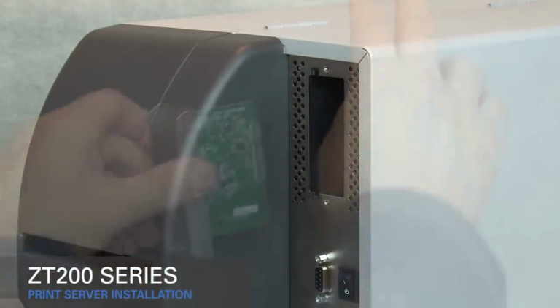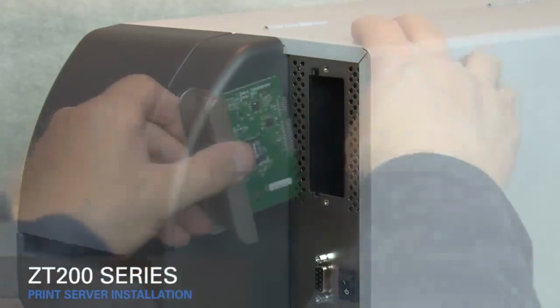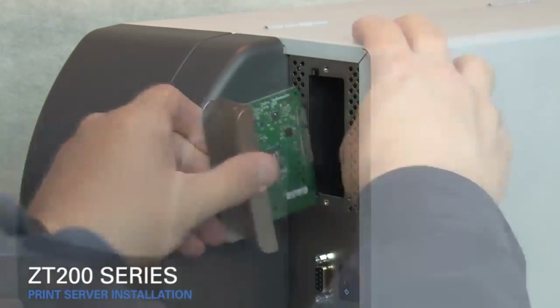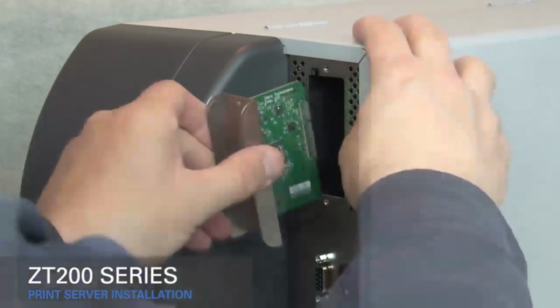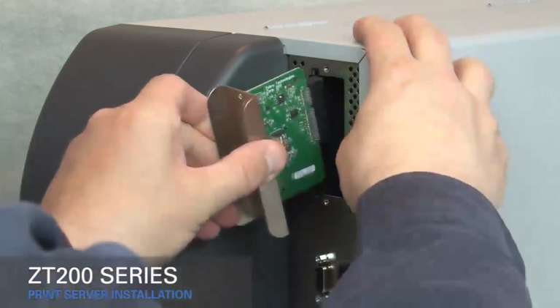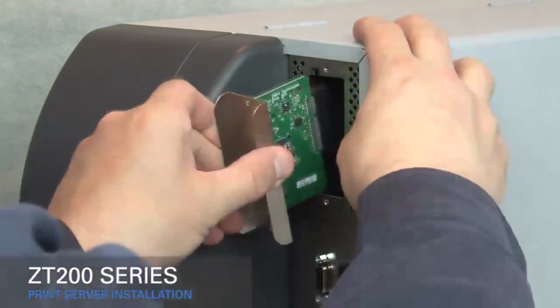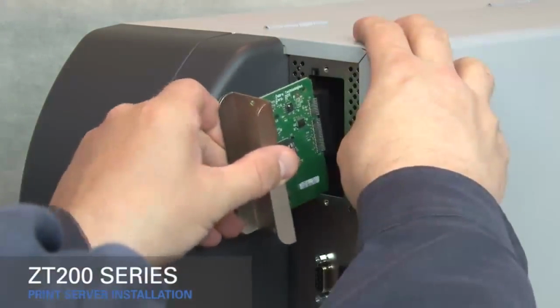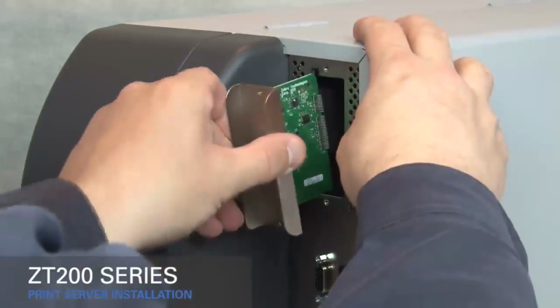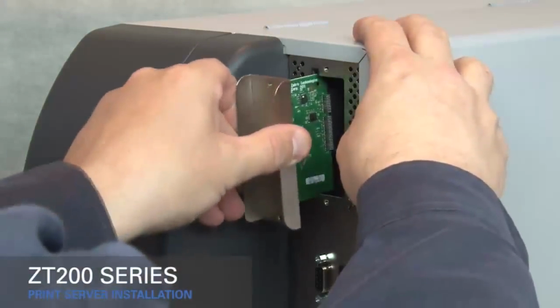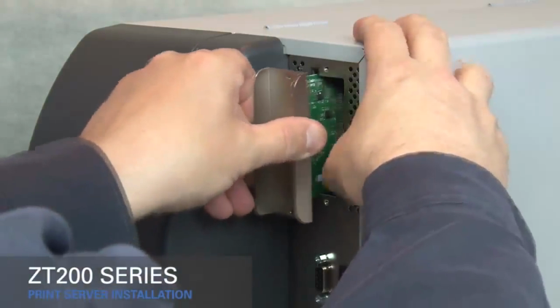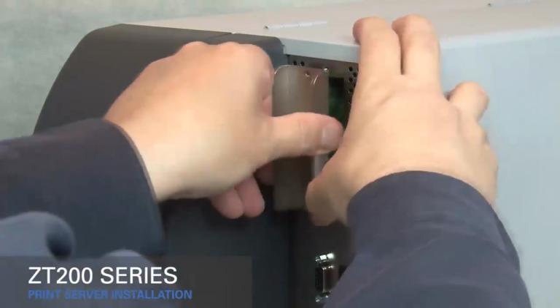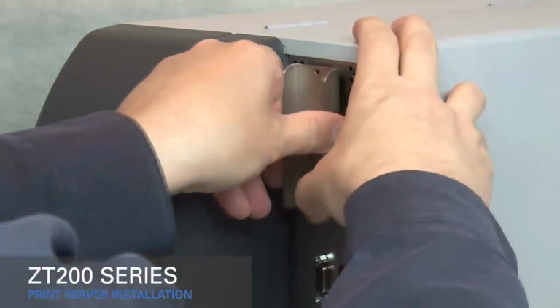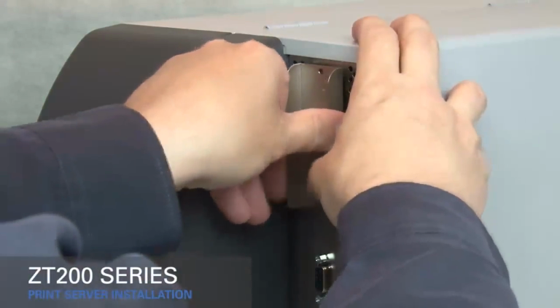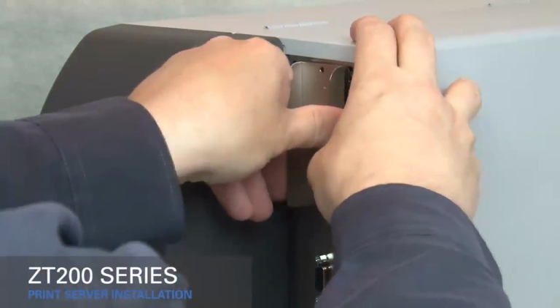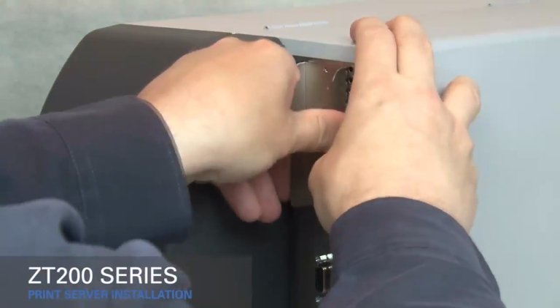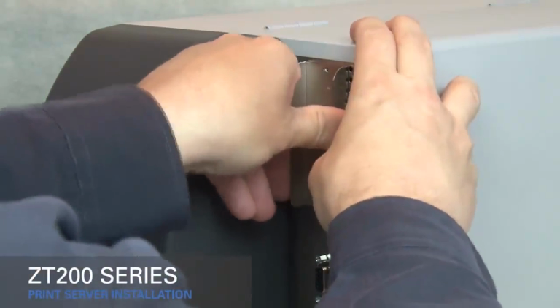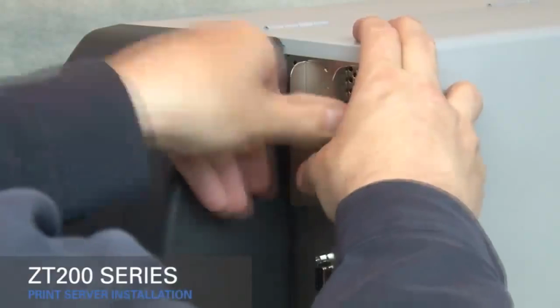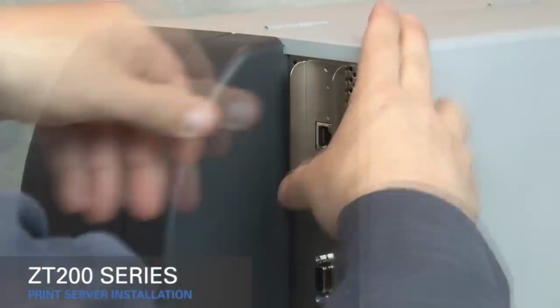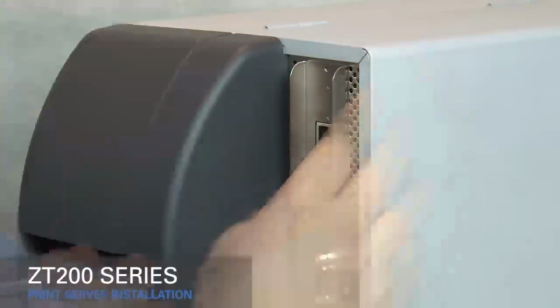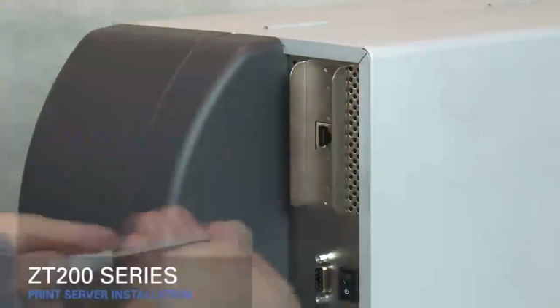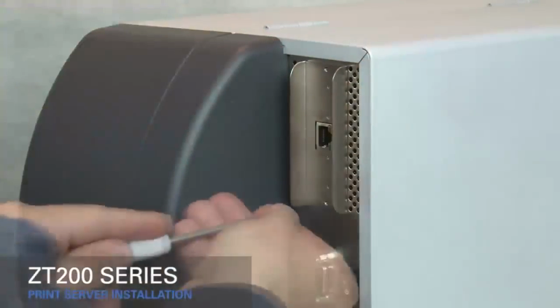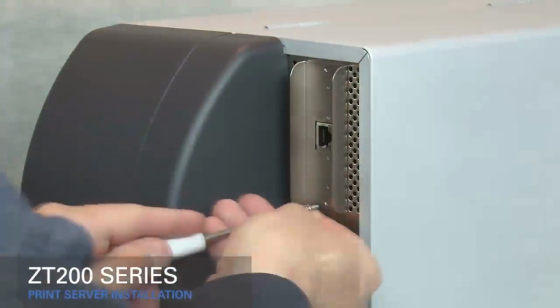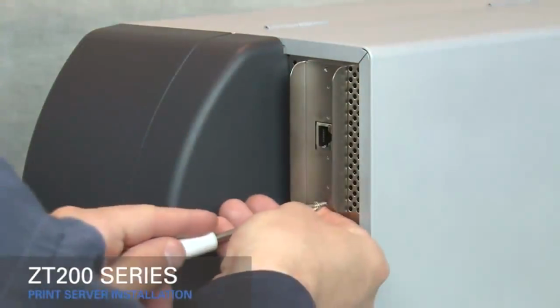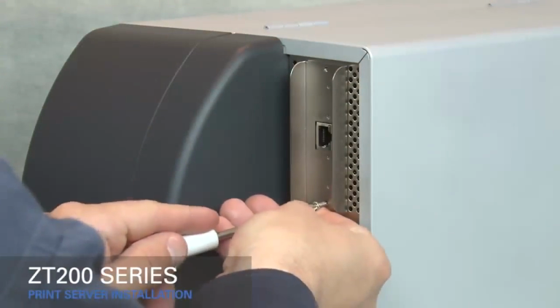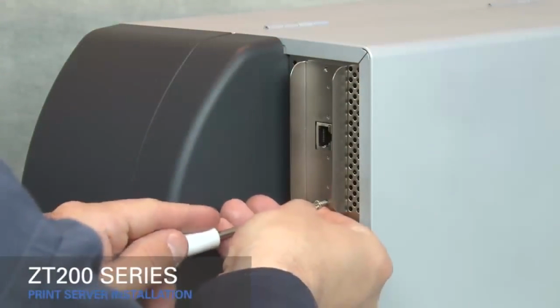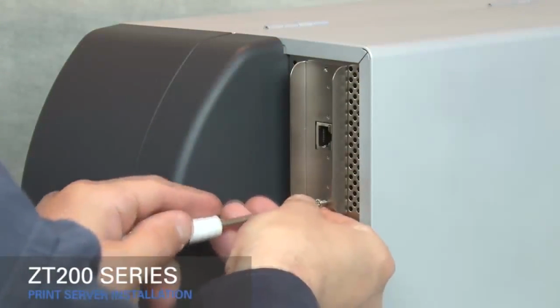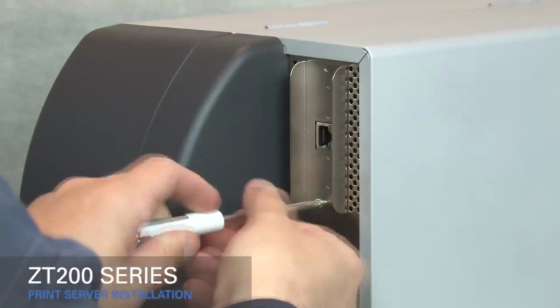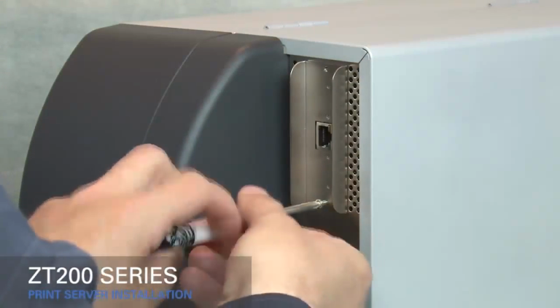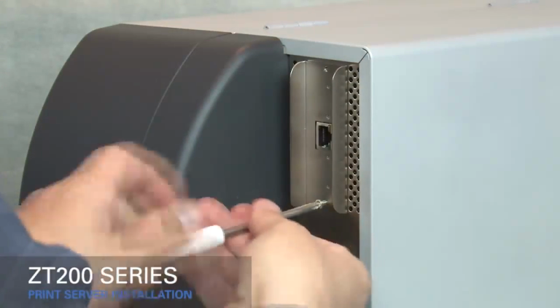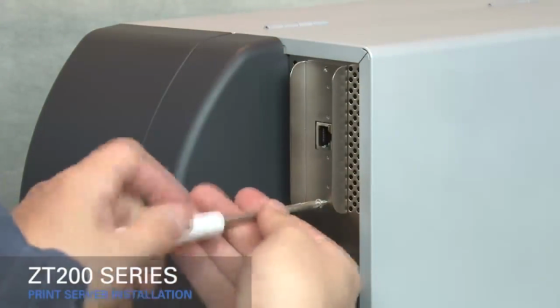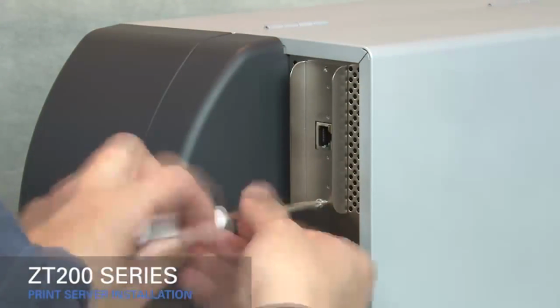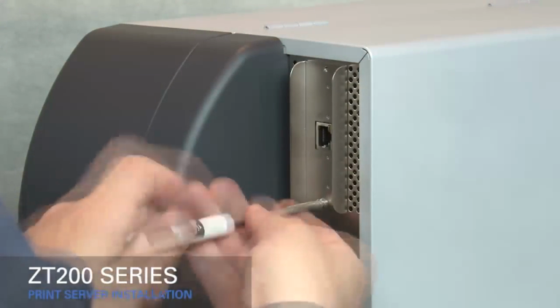Insert the ethernet or wireless print server option card, then replace the screws.